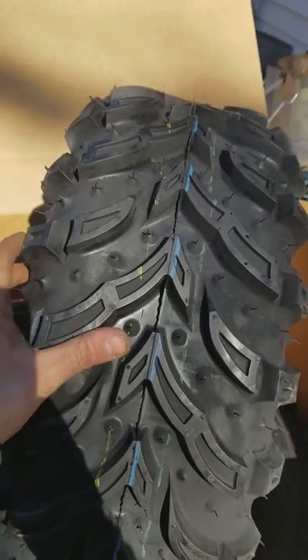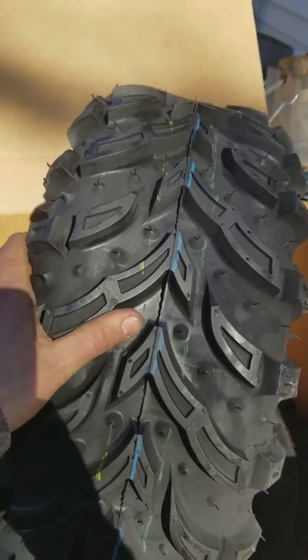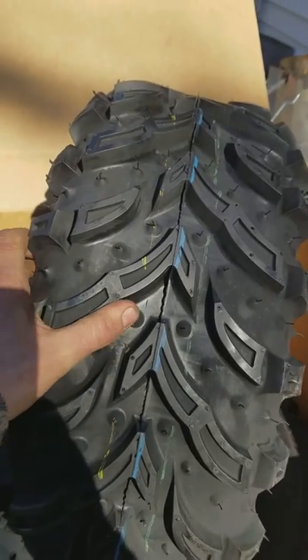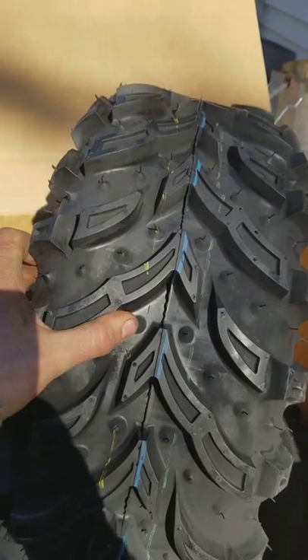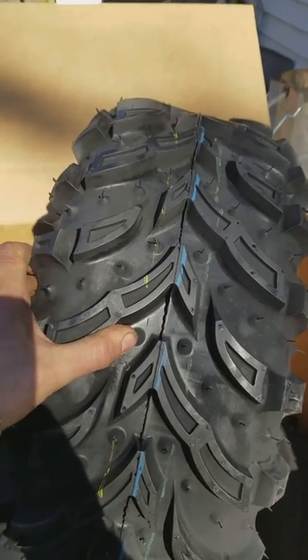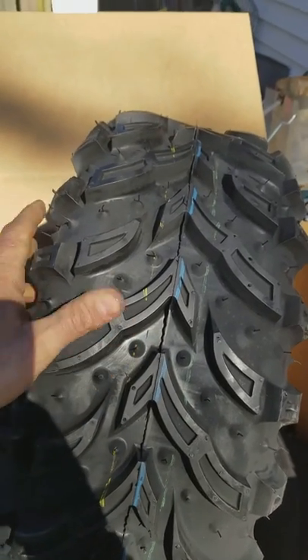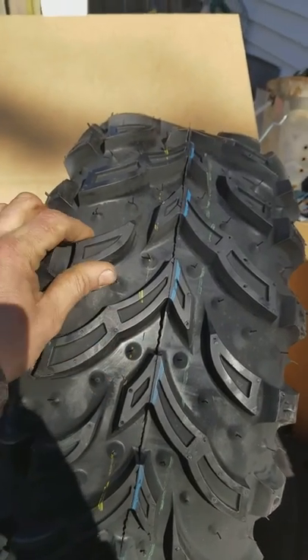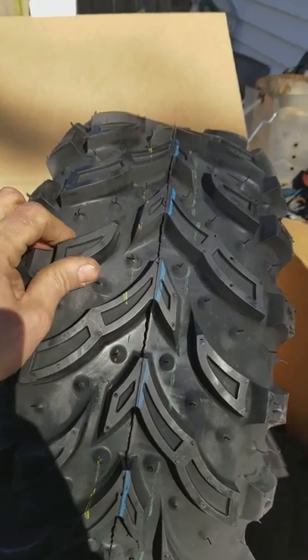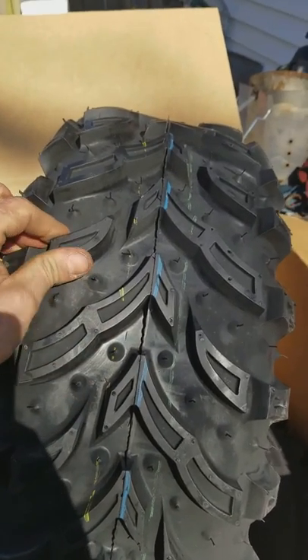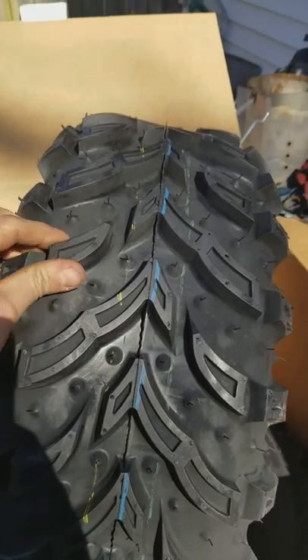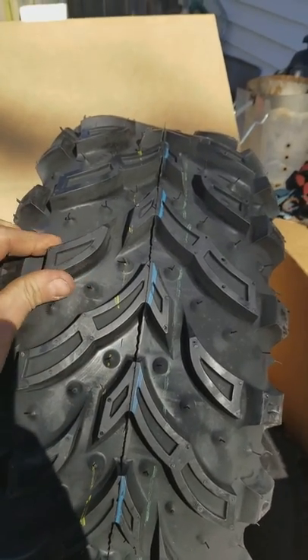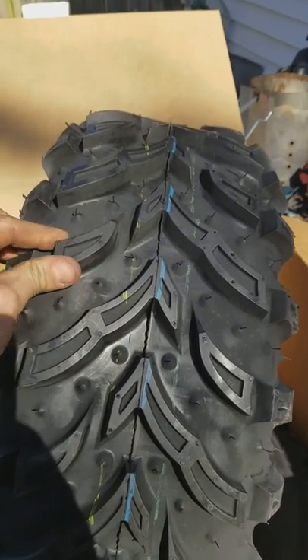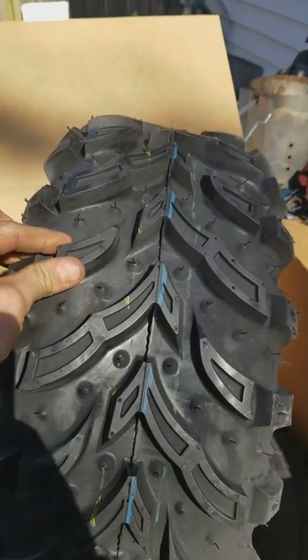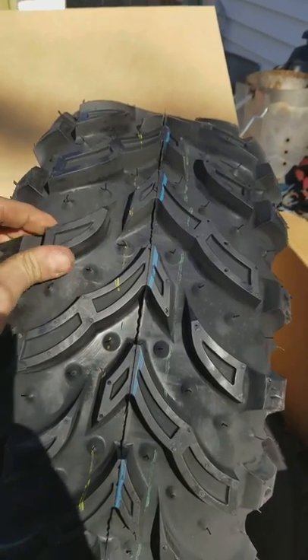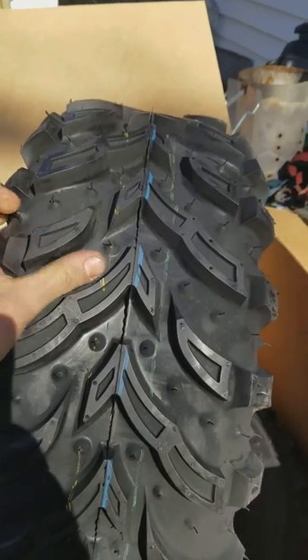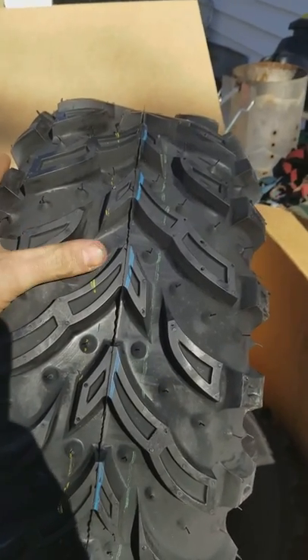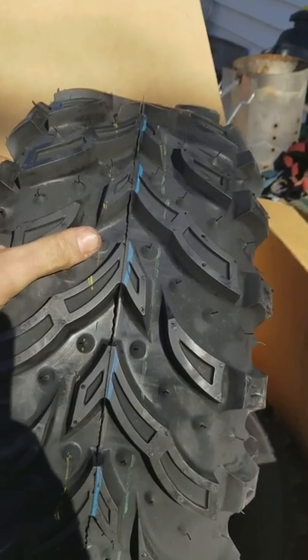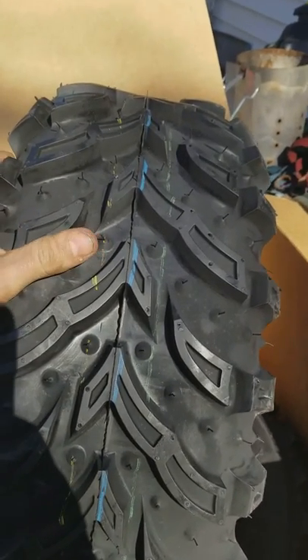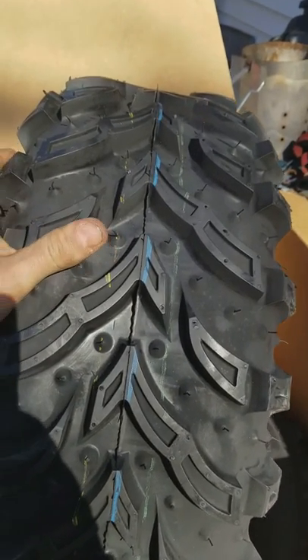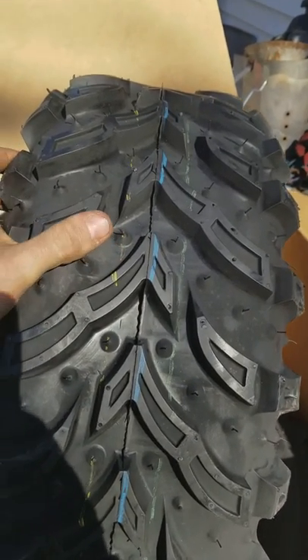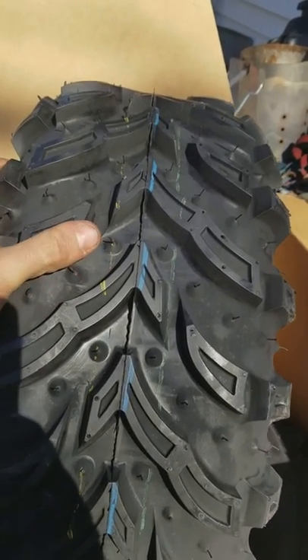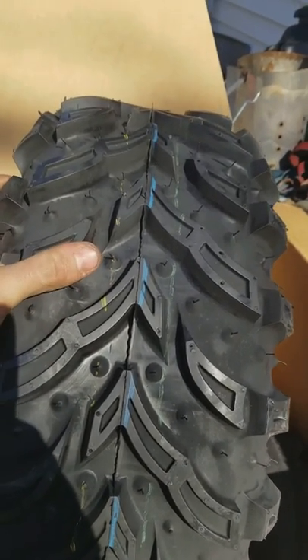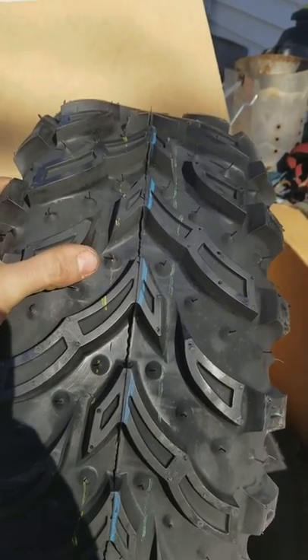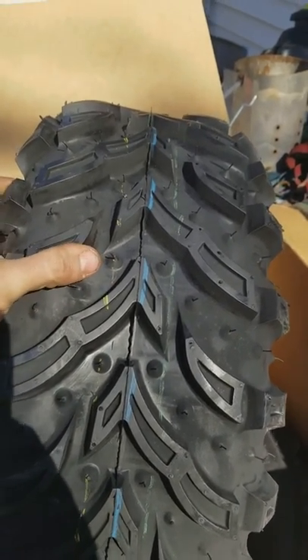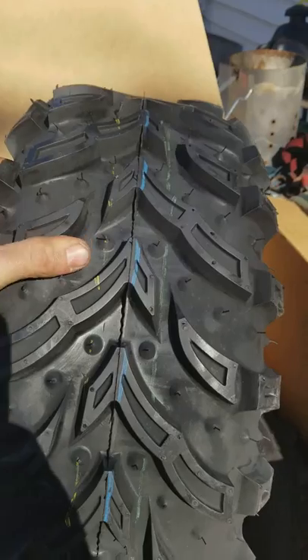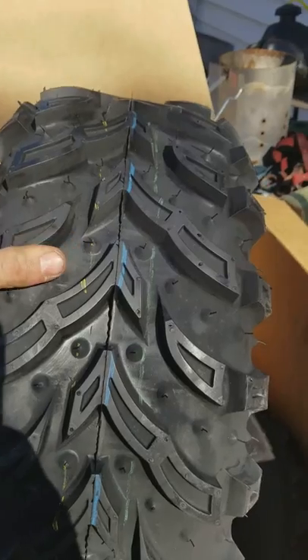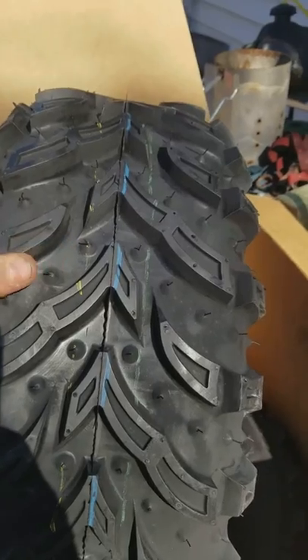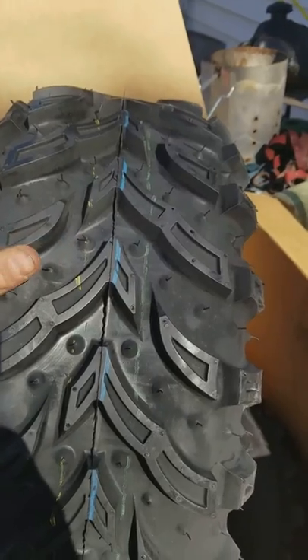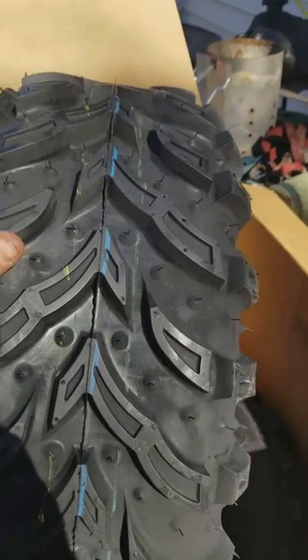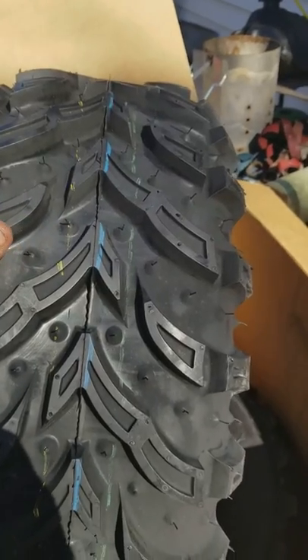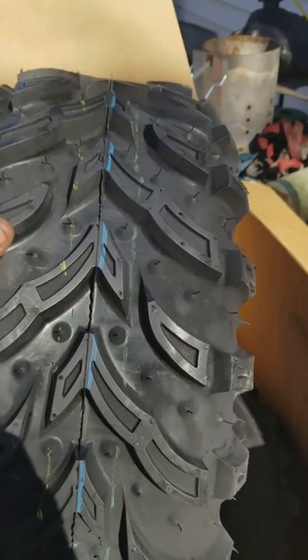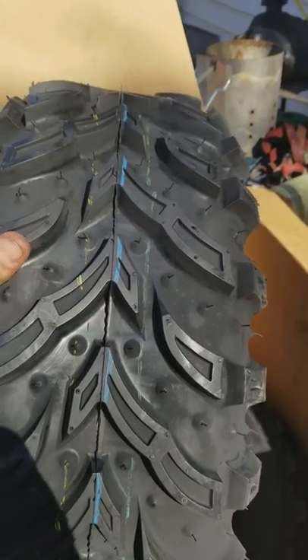This is the second set. I think they're a great tire, especially for the price. I got them on eBay.